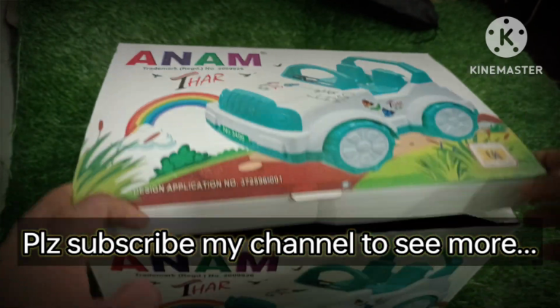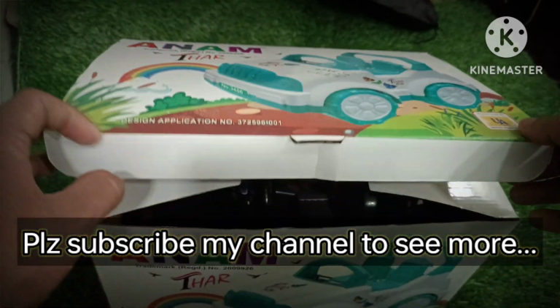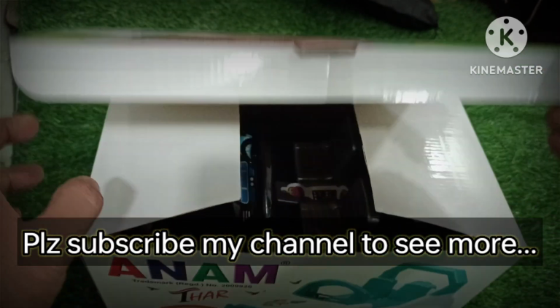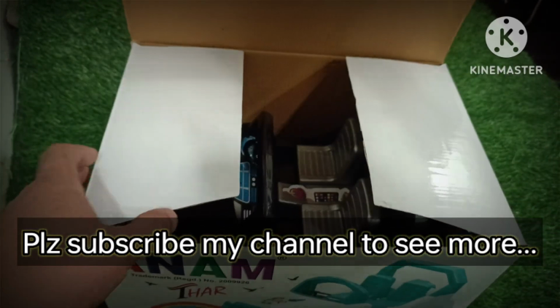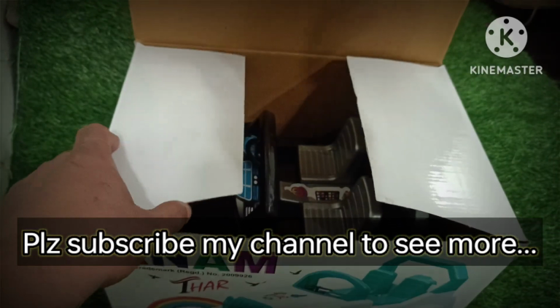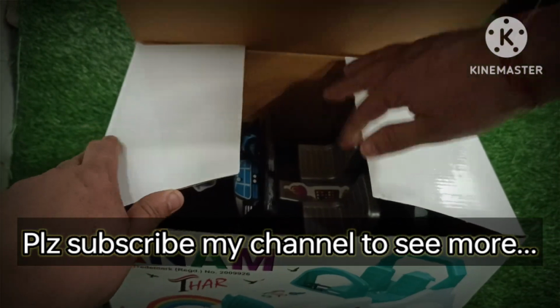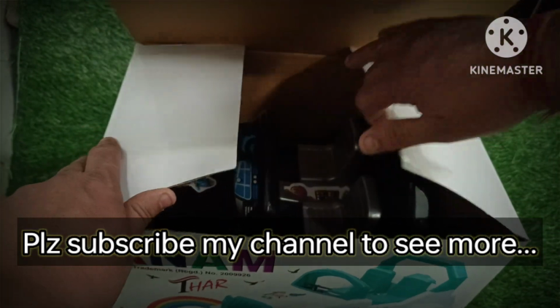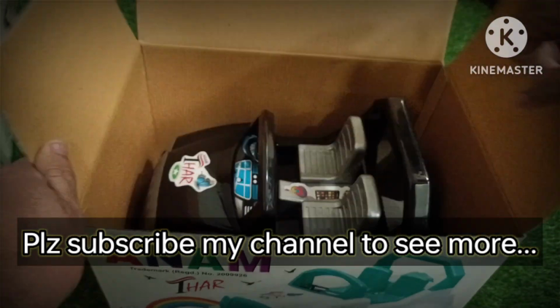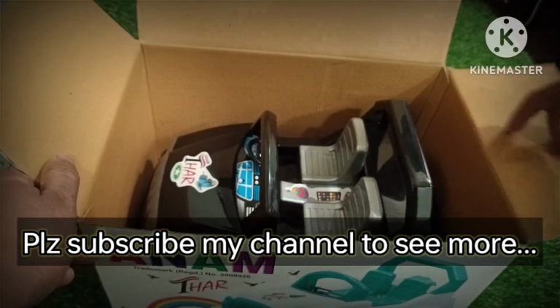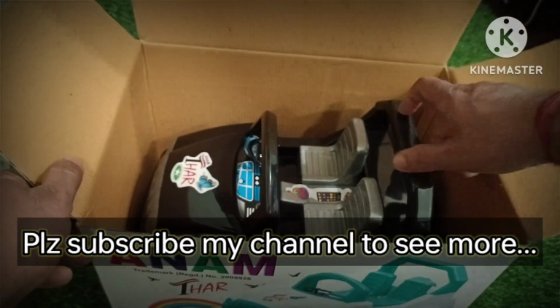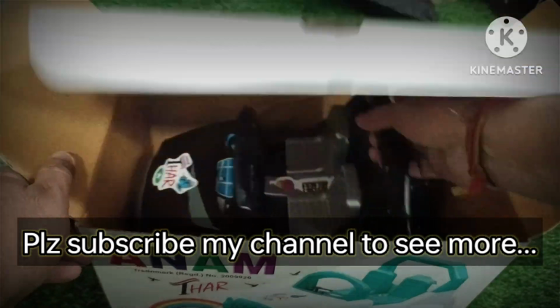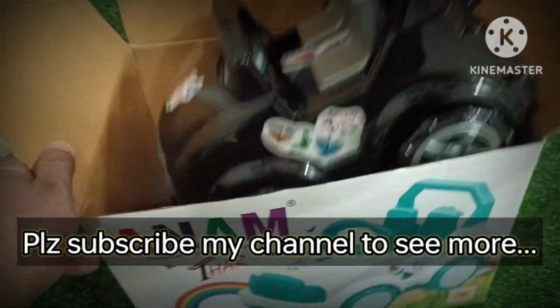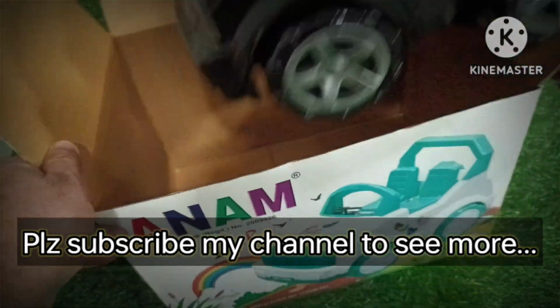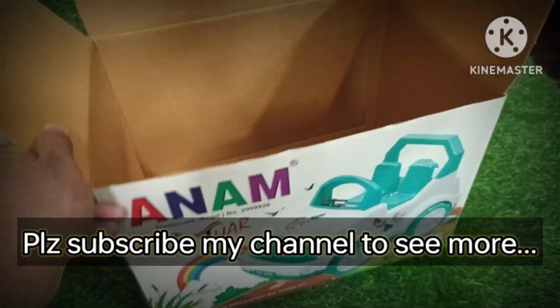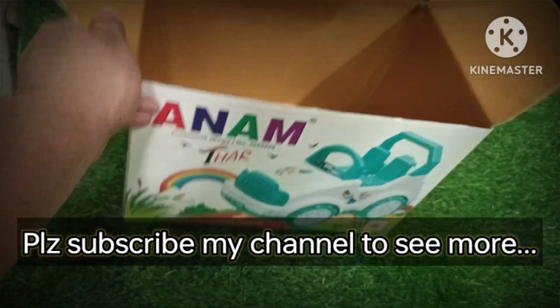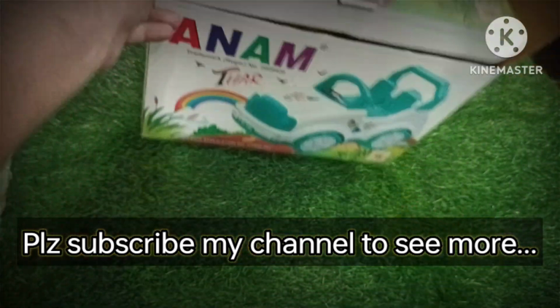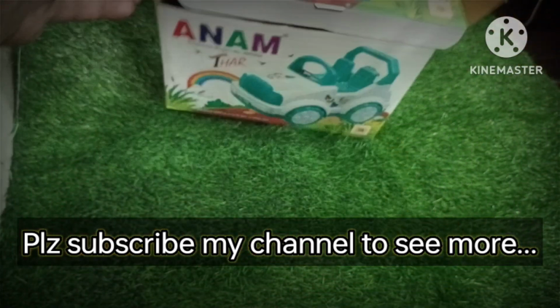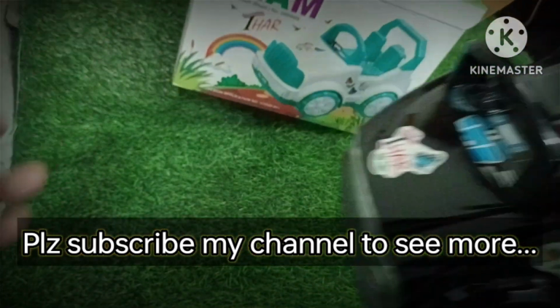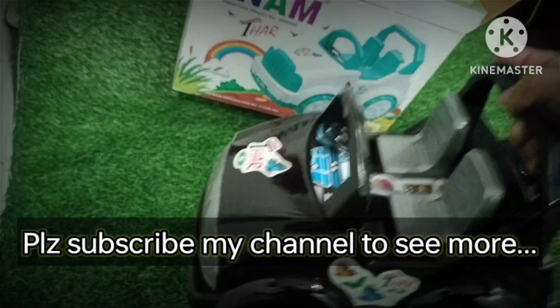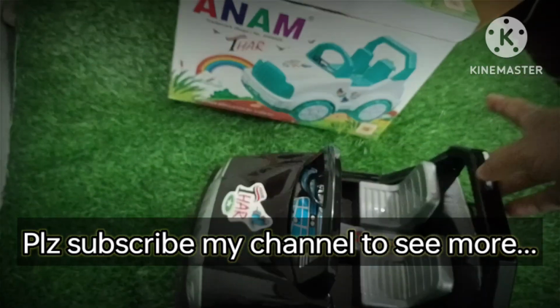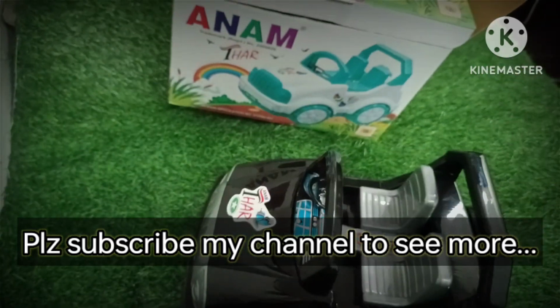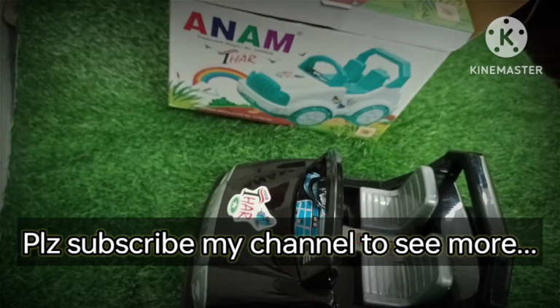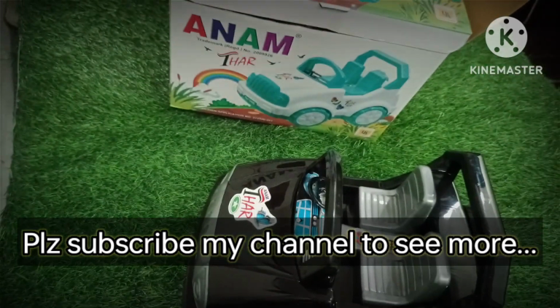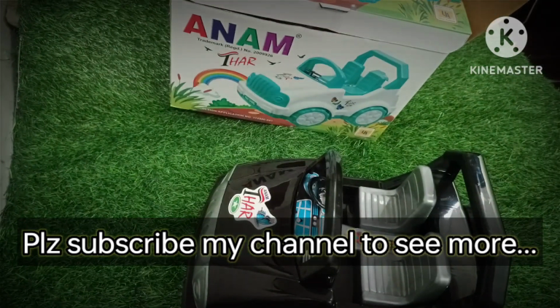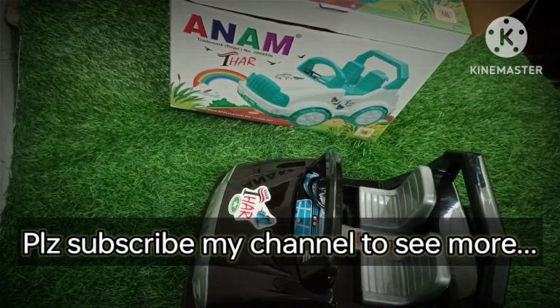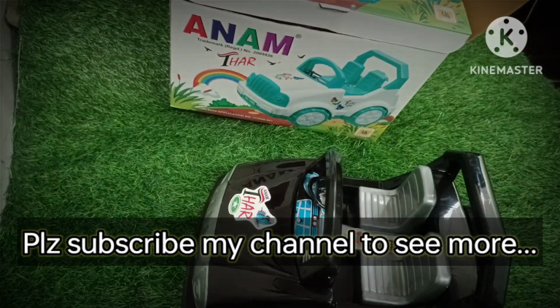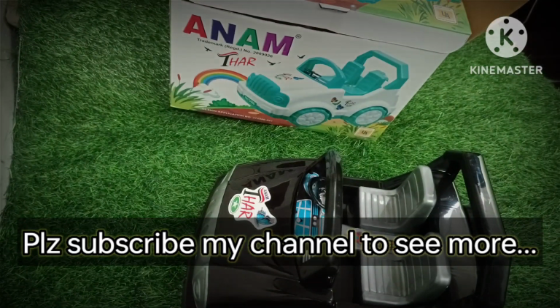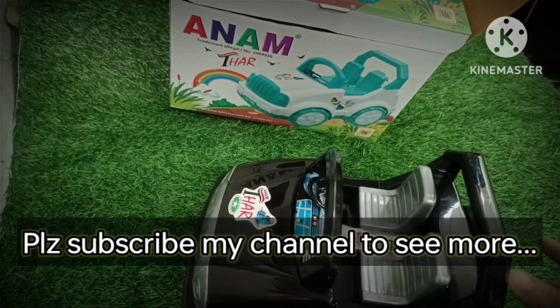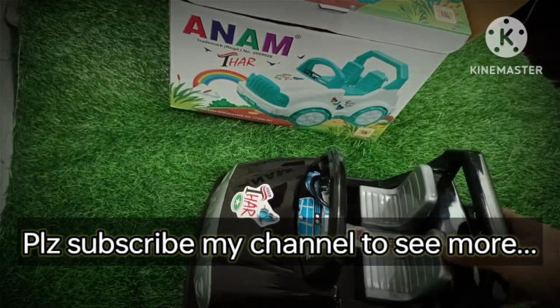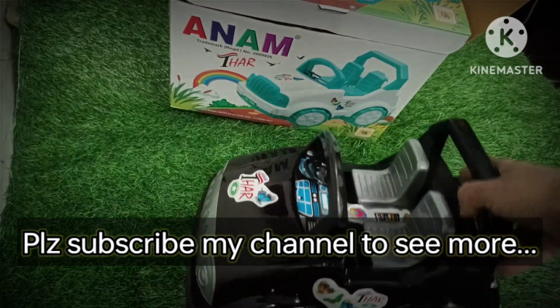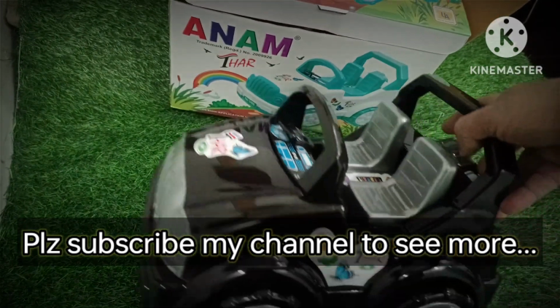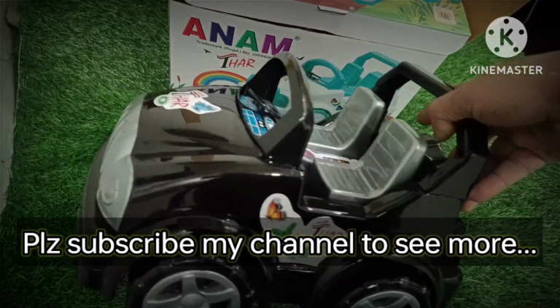Now let's go on the box. Look at what he is doing!